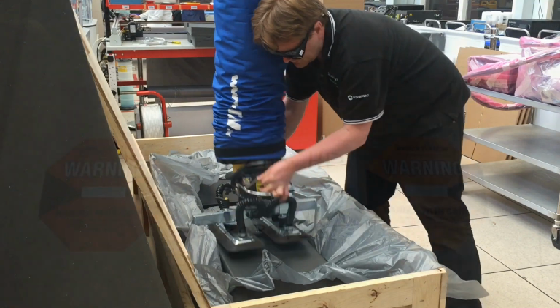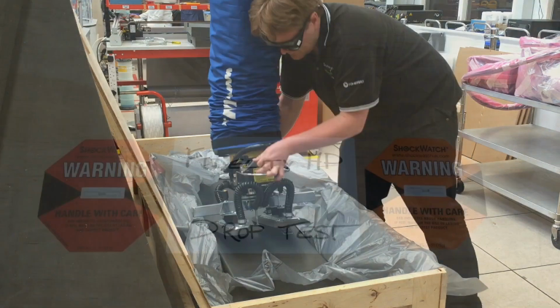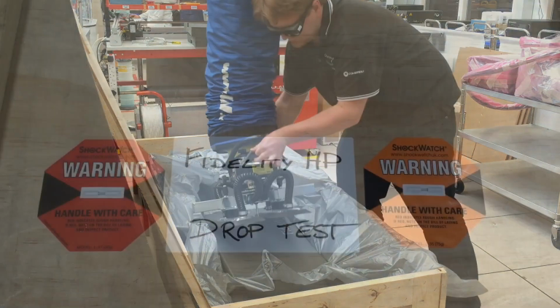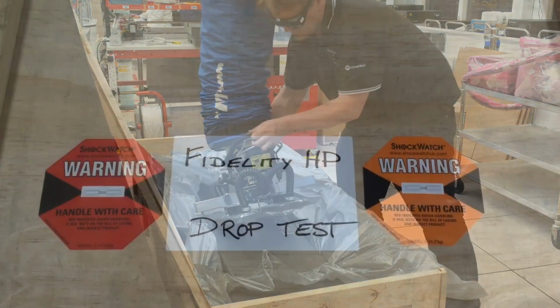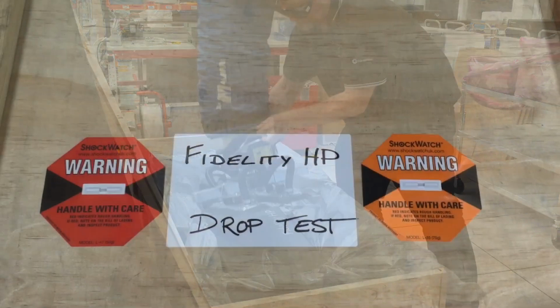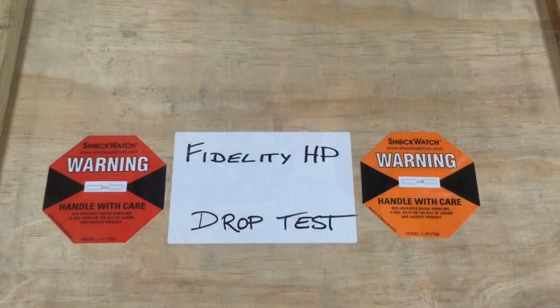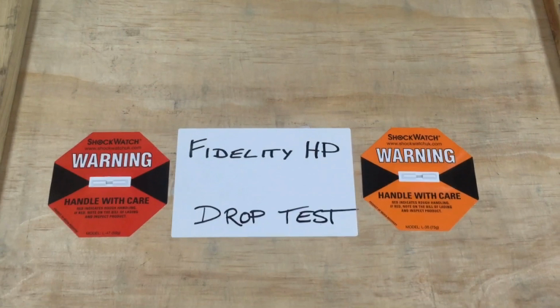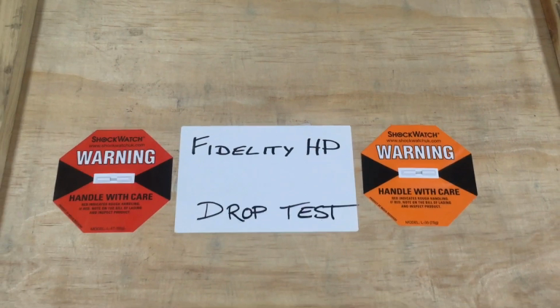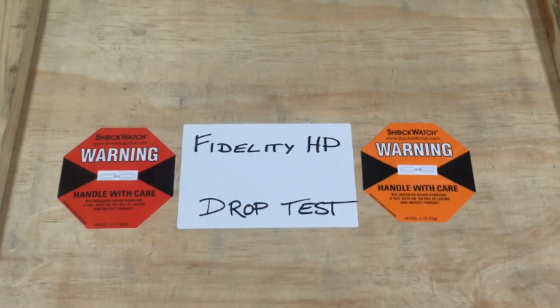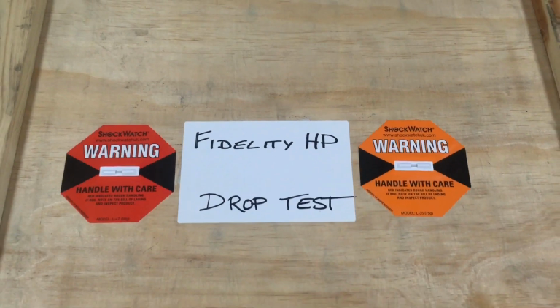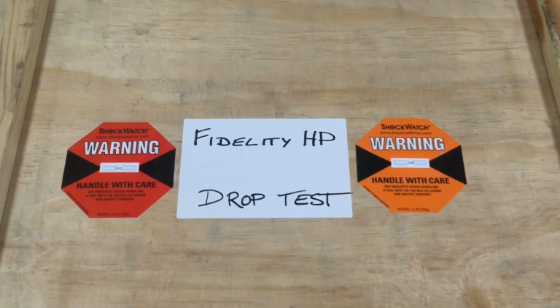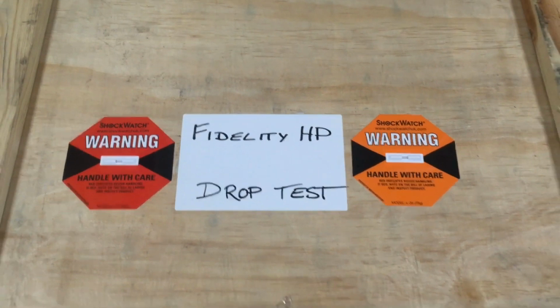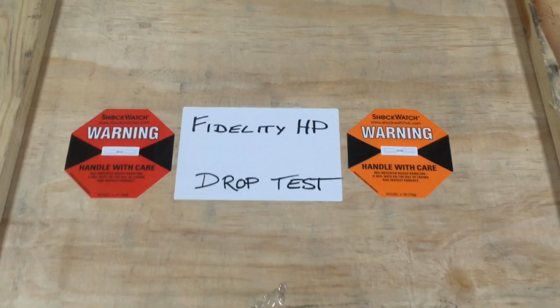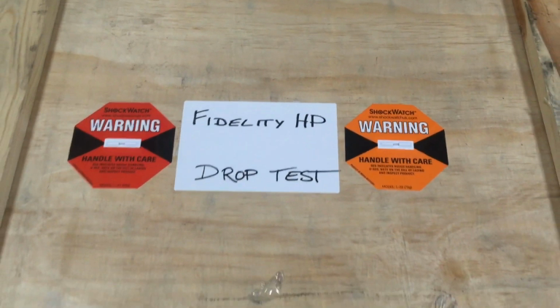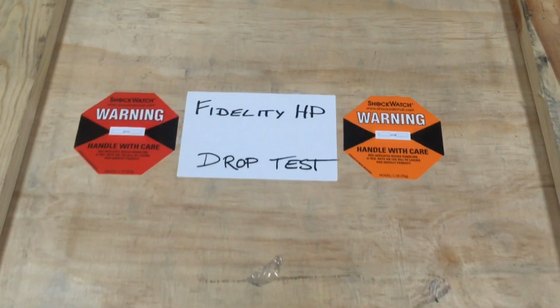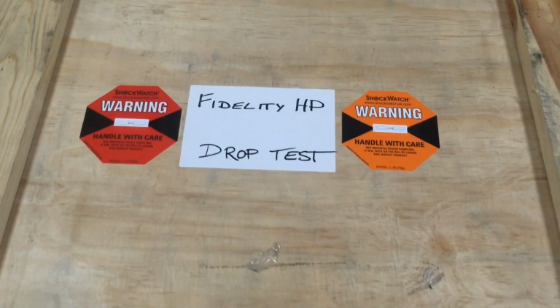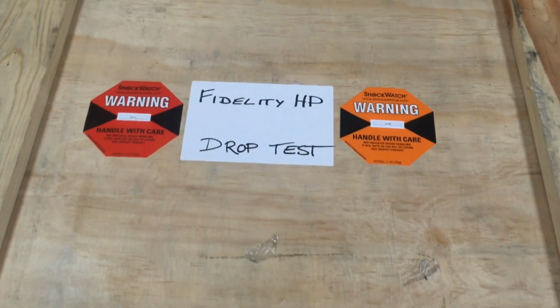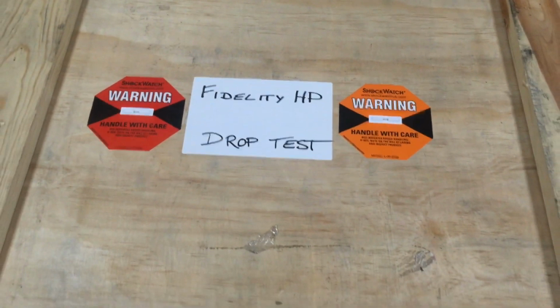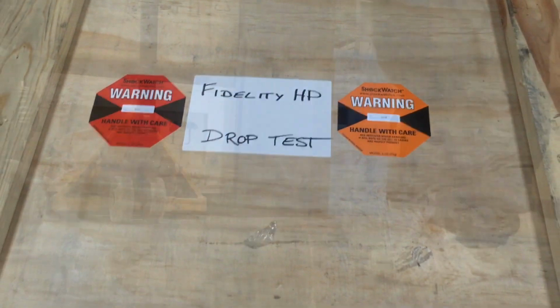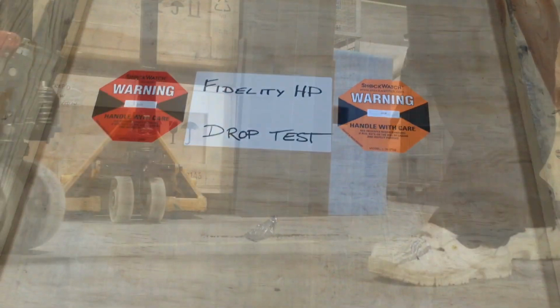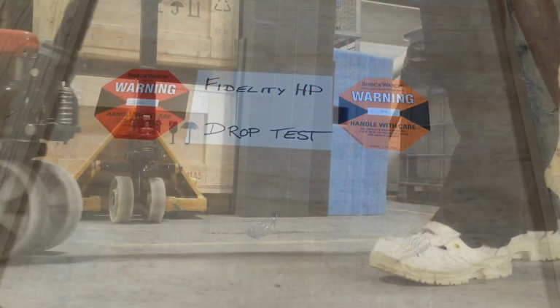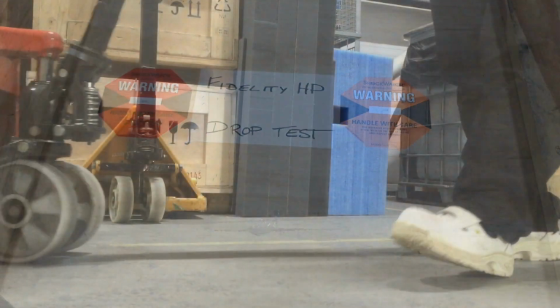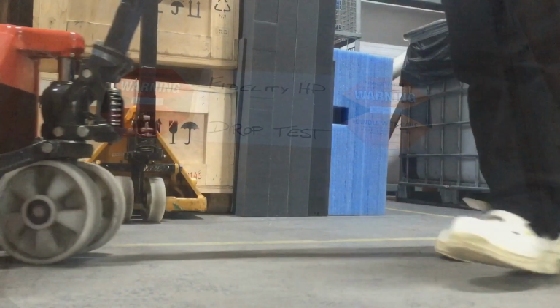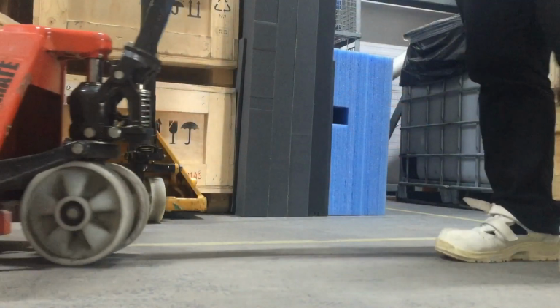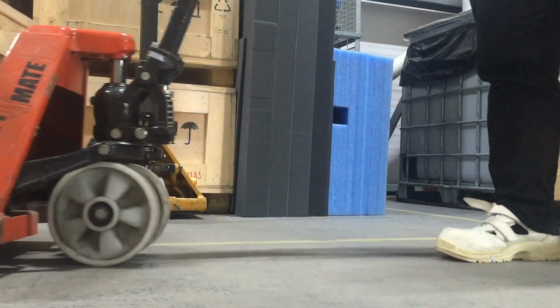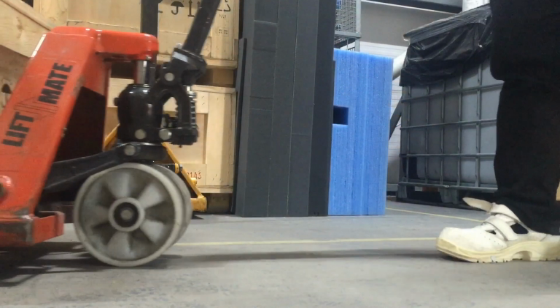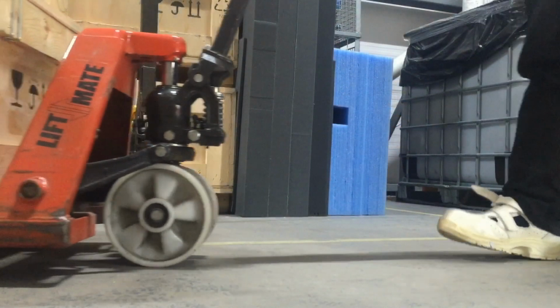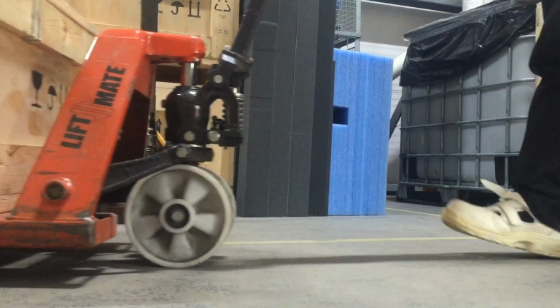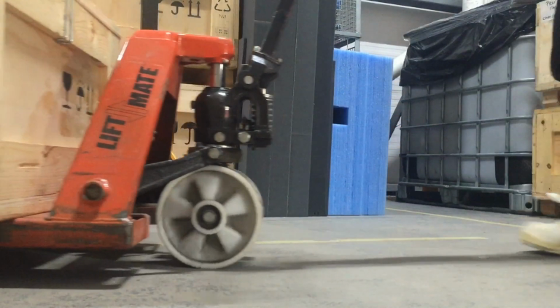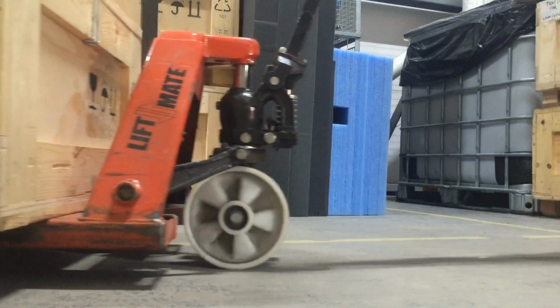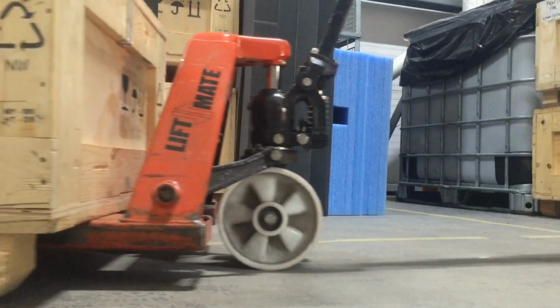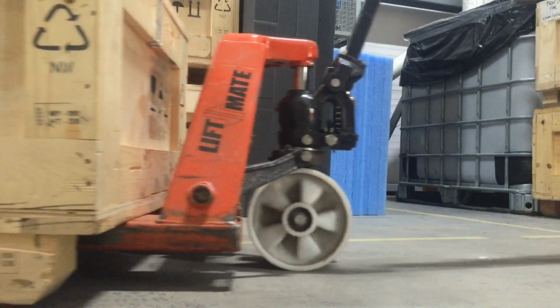I've applied shock watch labels all over. The red goes off at 50G, the orange at 75.